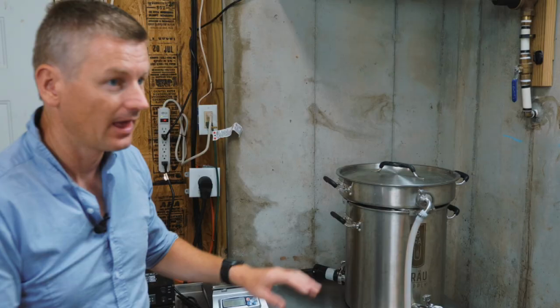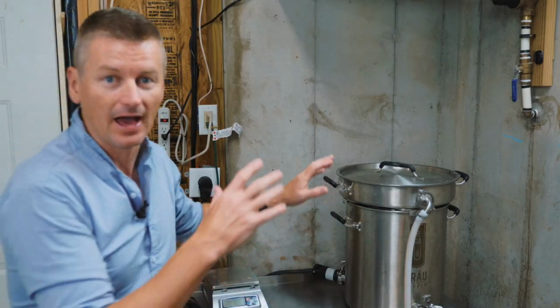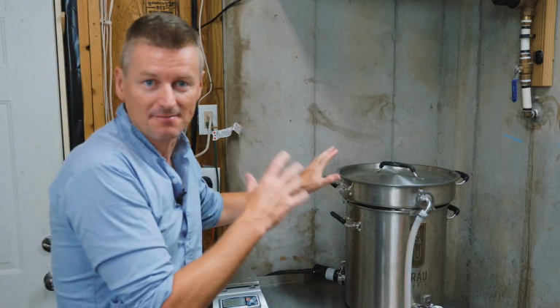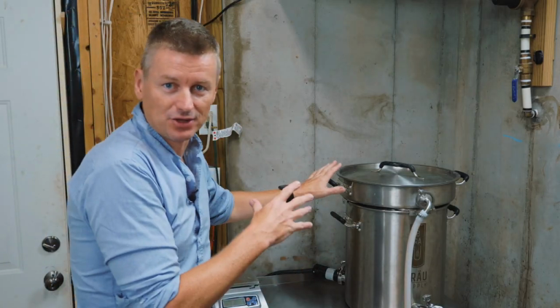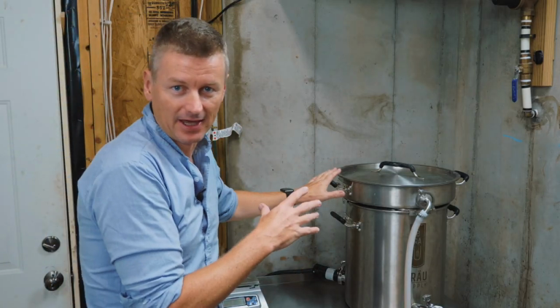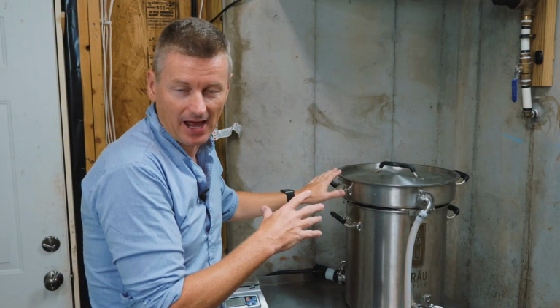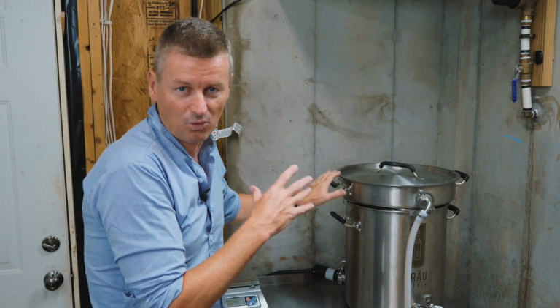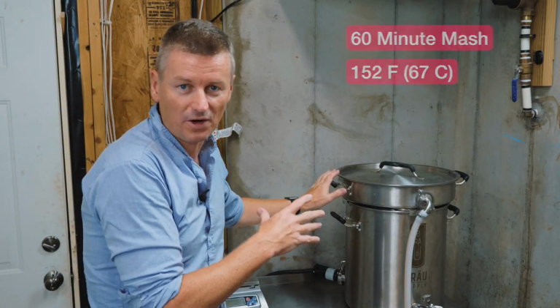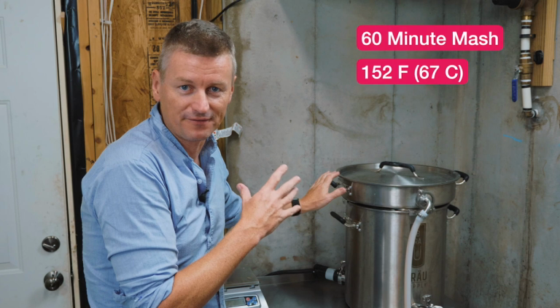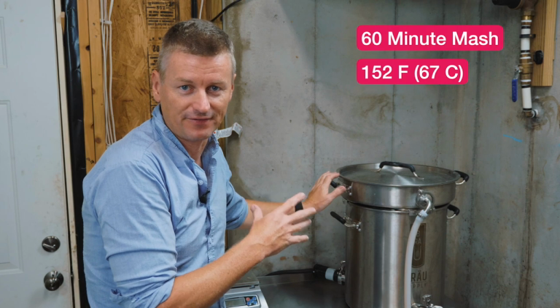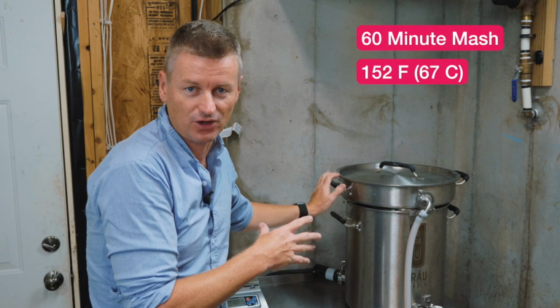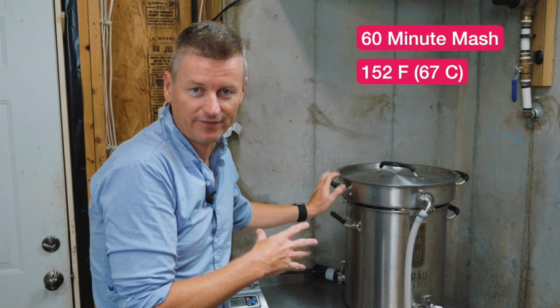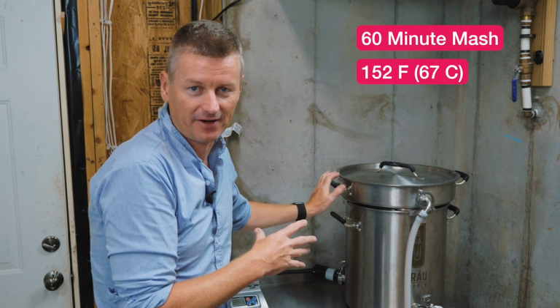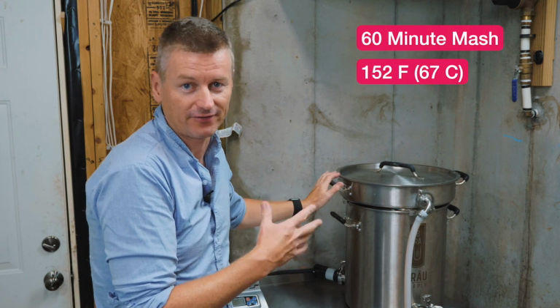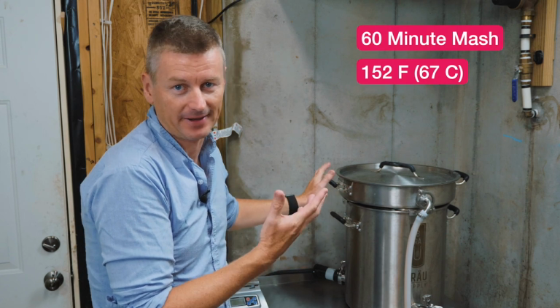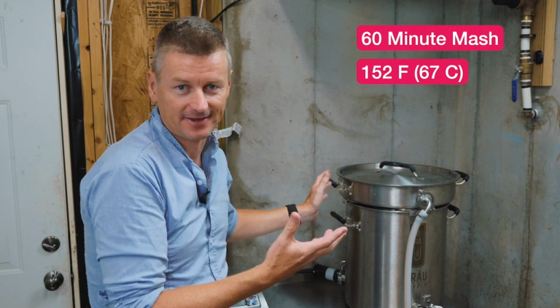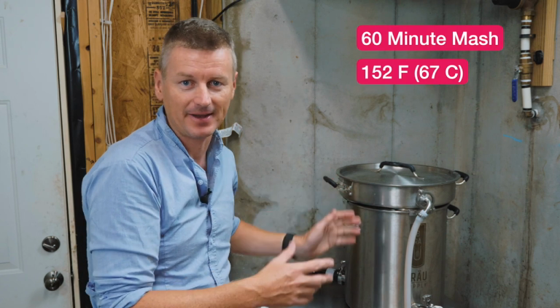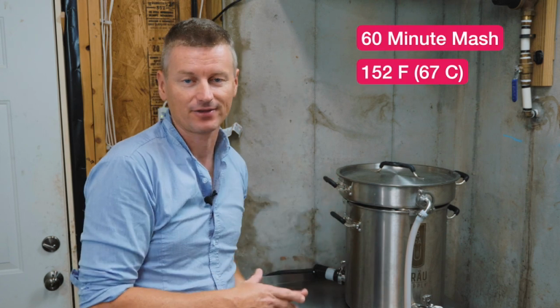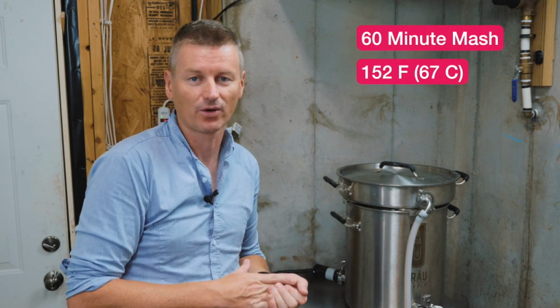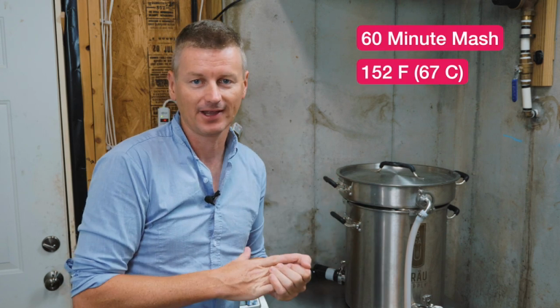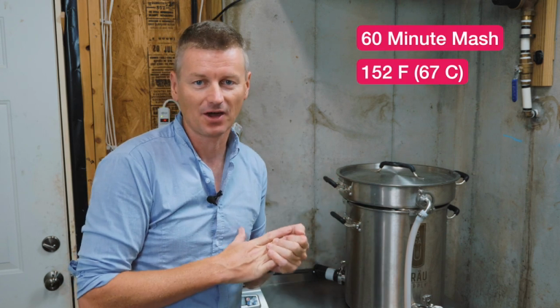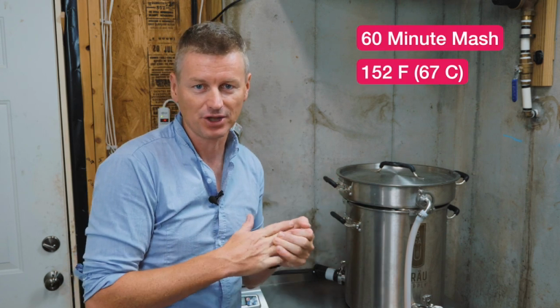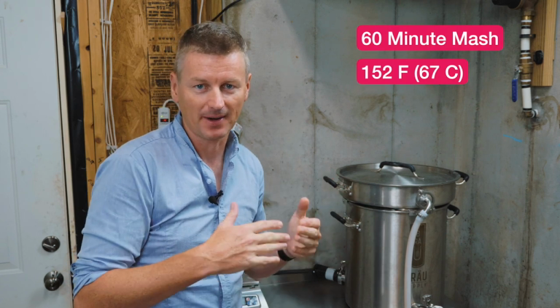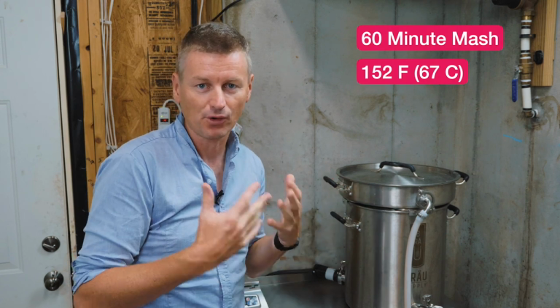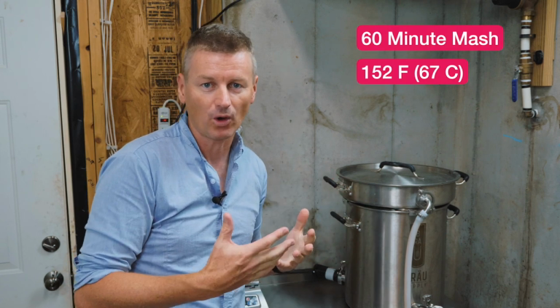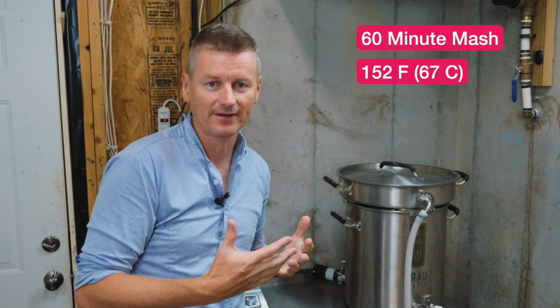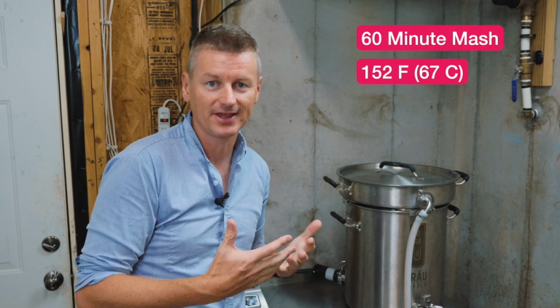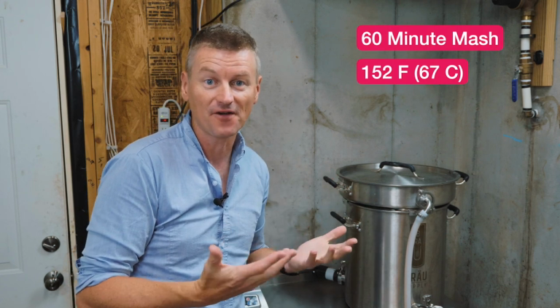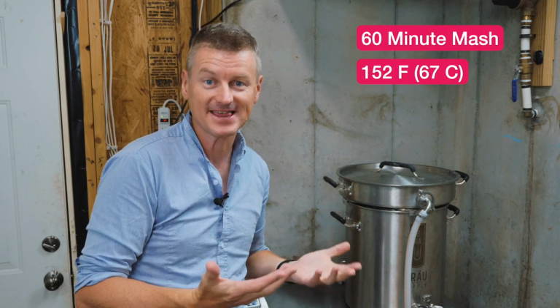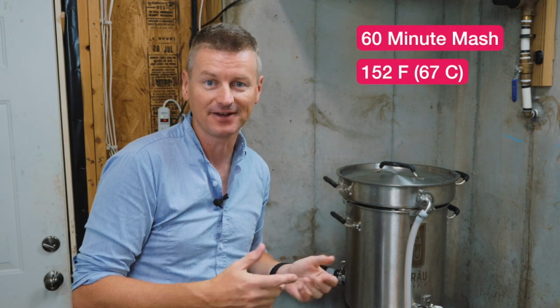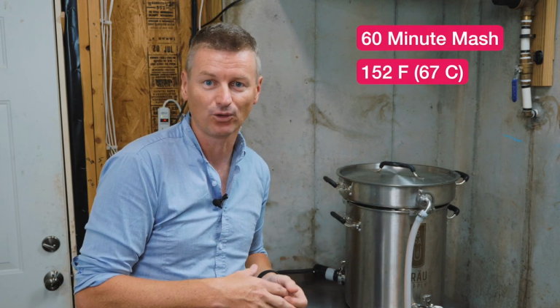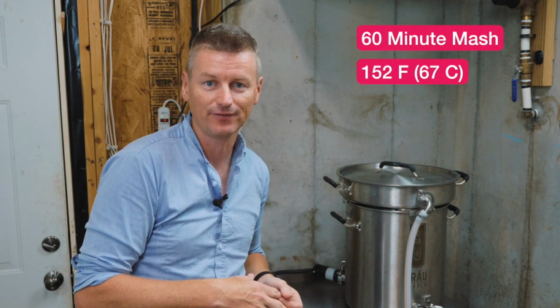I'm mashing in at 152 Fahrenheit for about 60 minutes, or until I reach my pre-boiled gravity of 1.044.